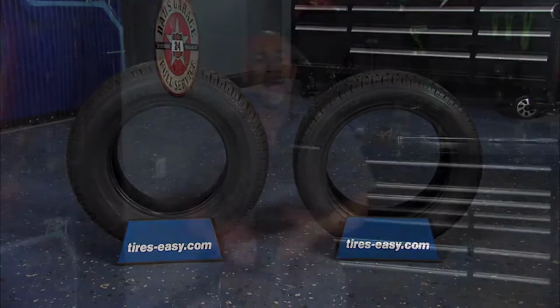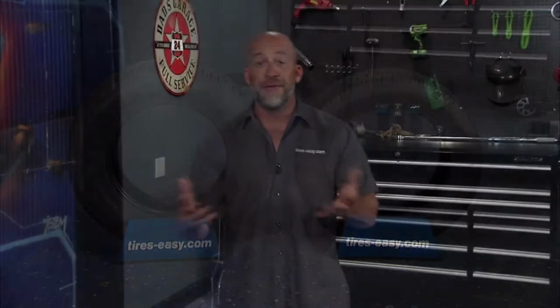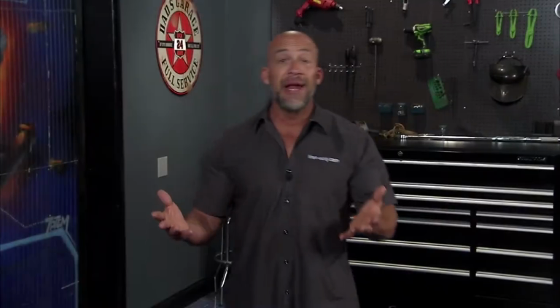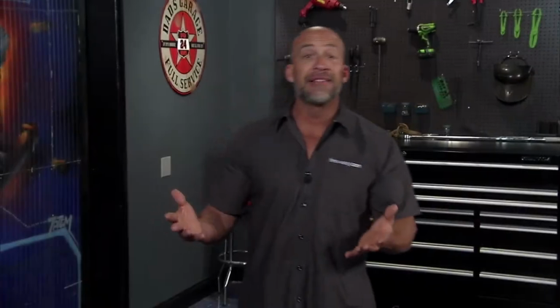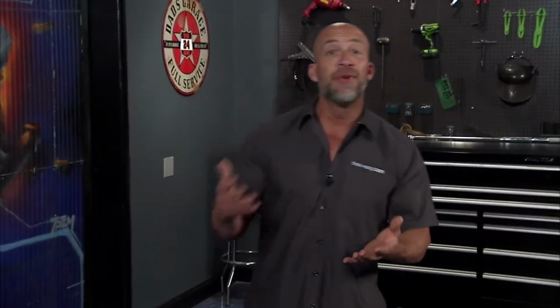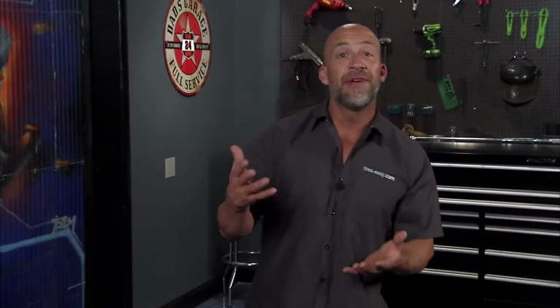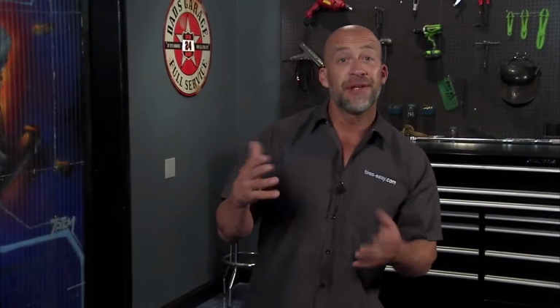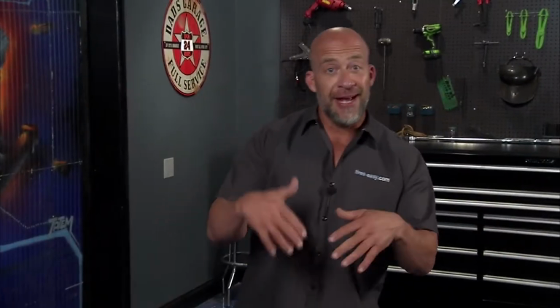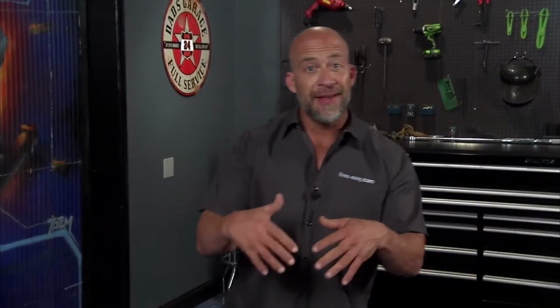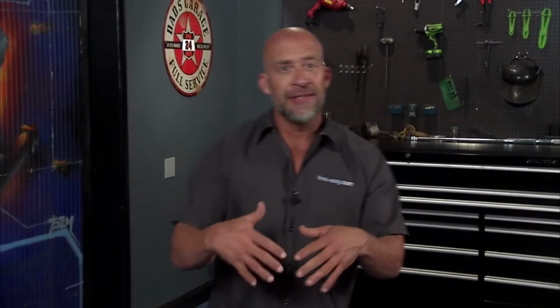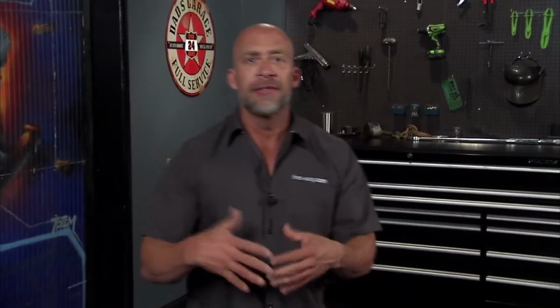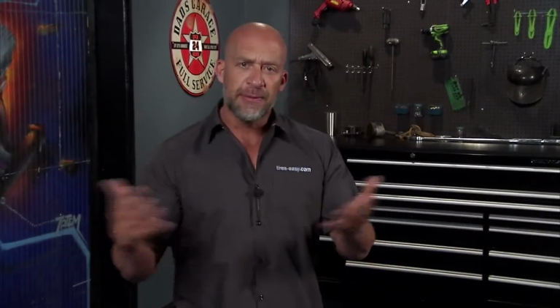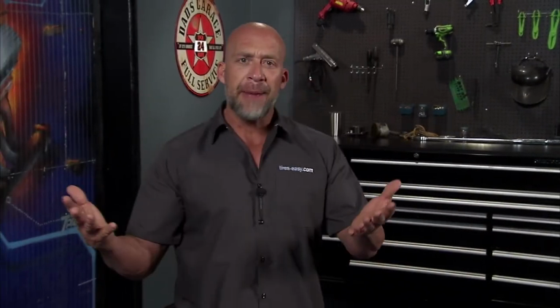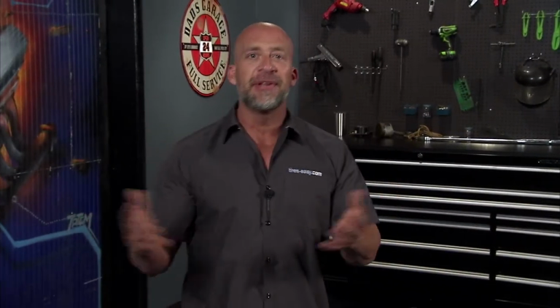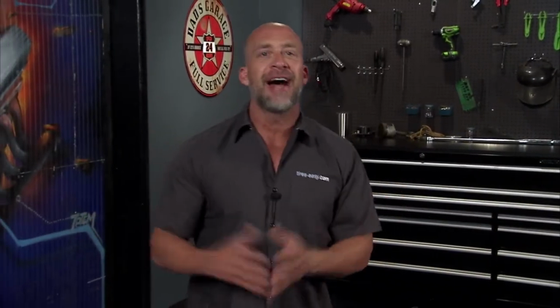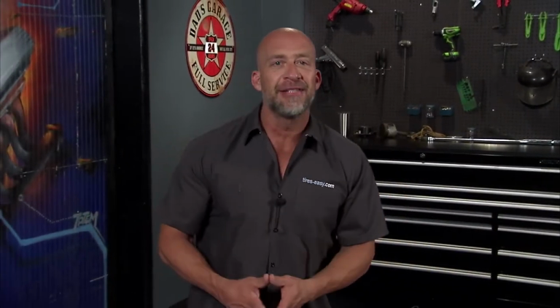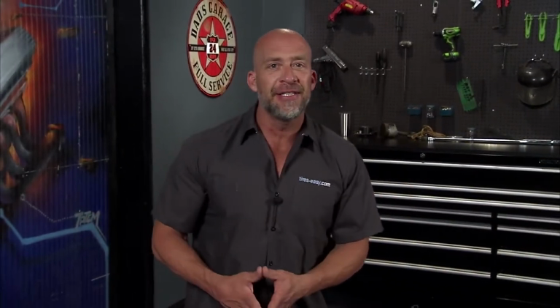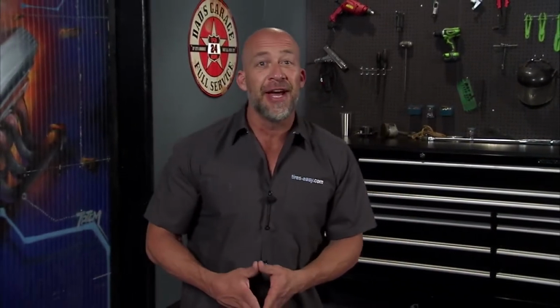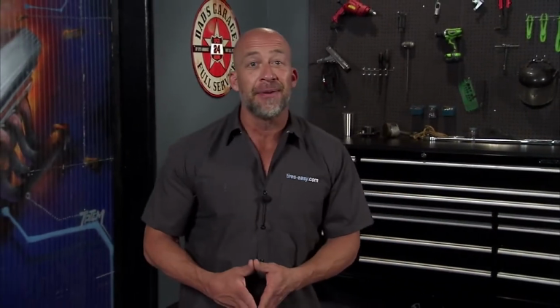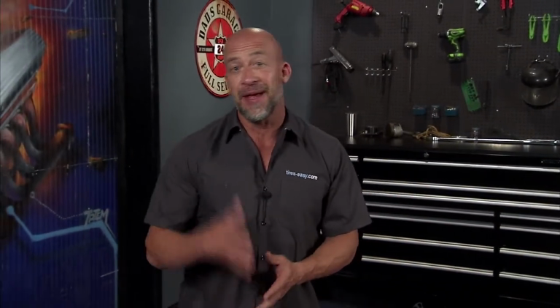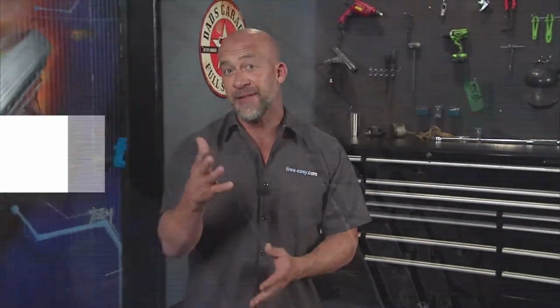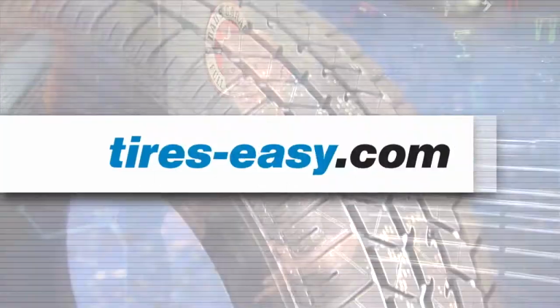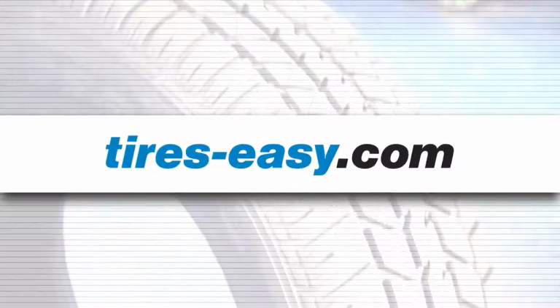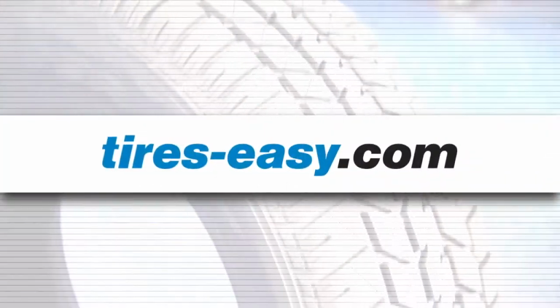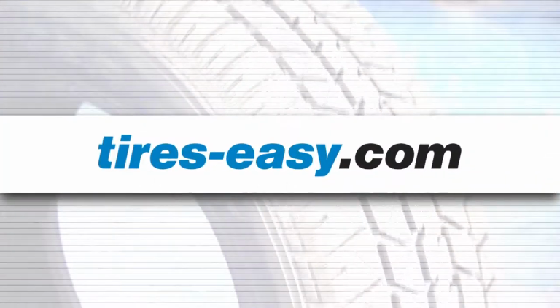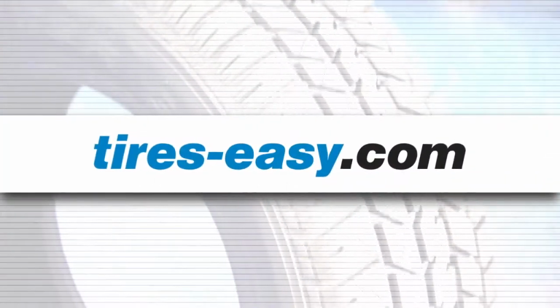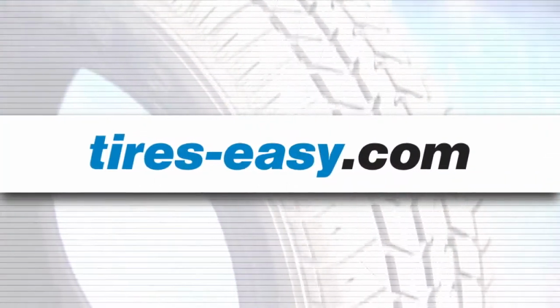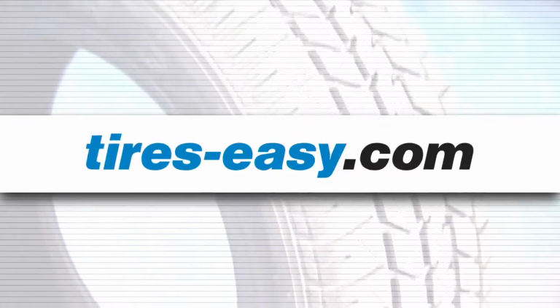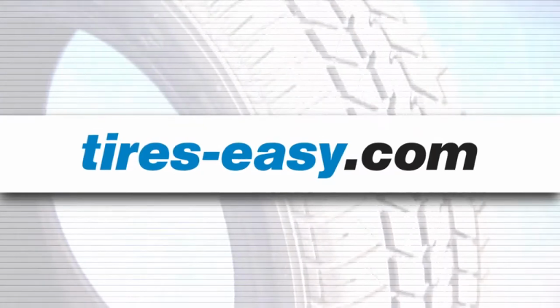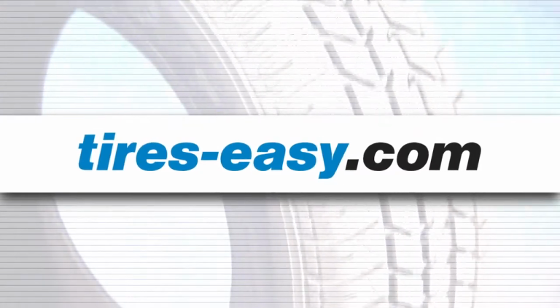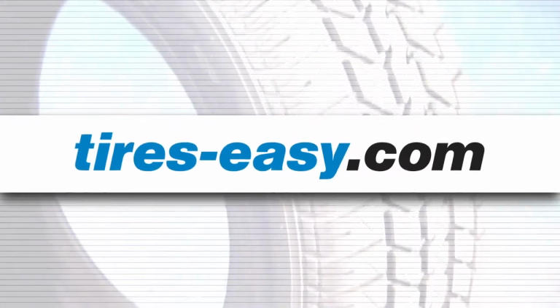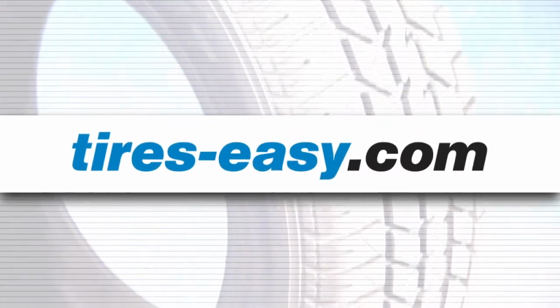If you would like to see more videos like this, subscribe to the Tires Easy channel. And give the videos a like, a comment, or a share.